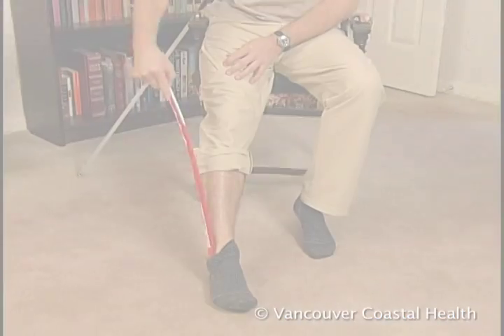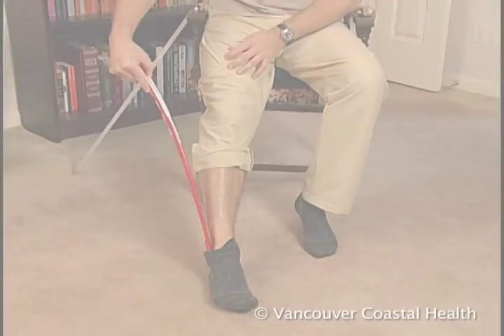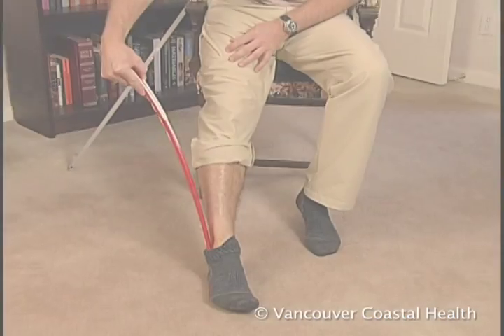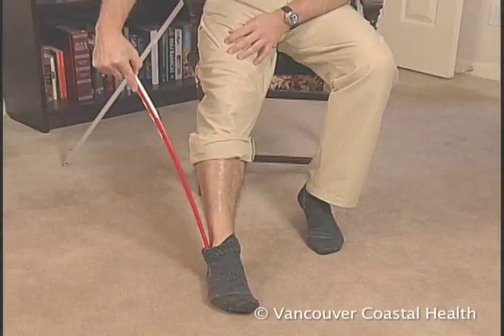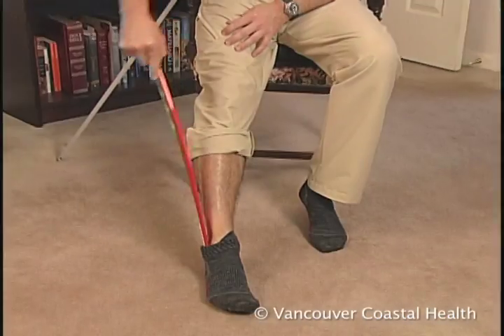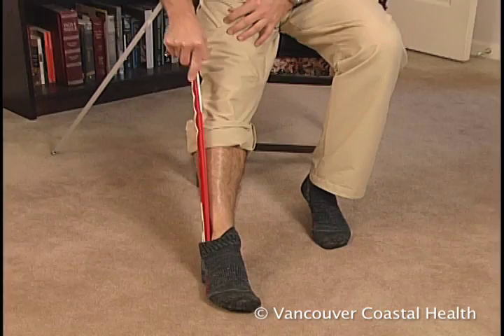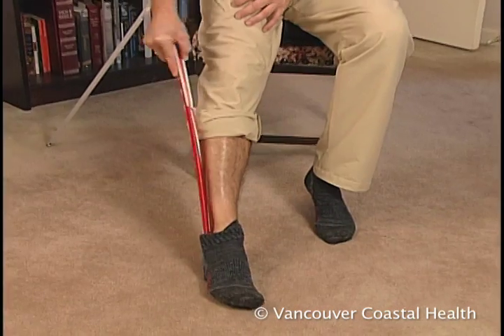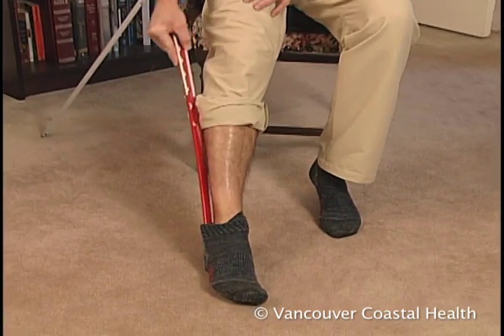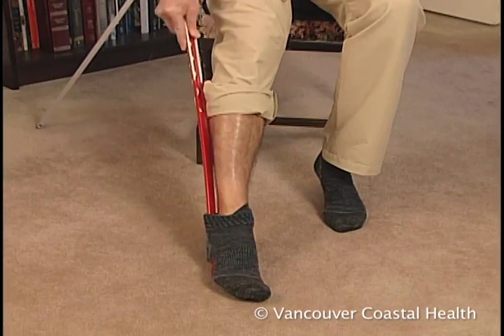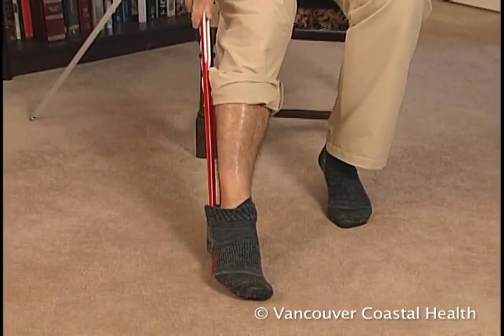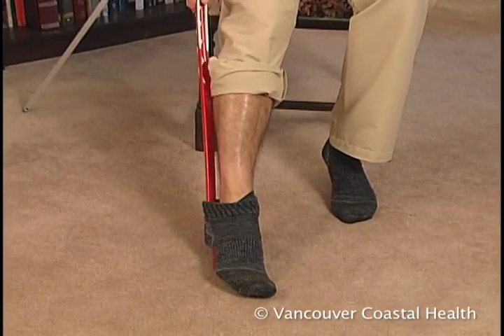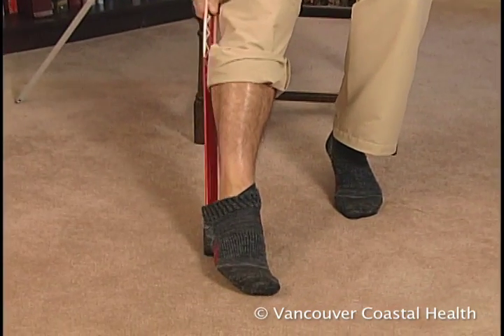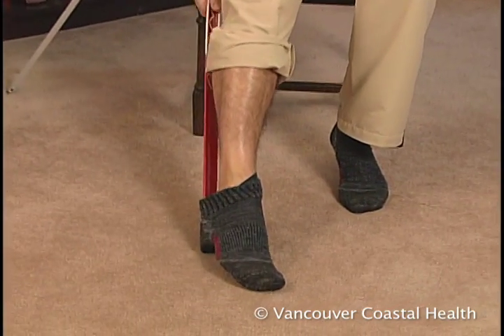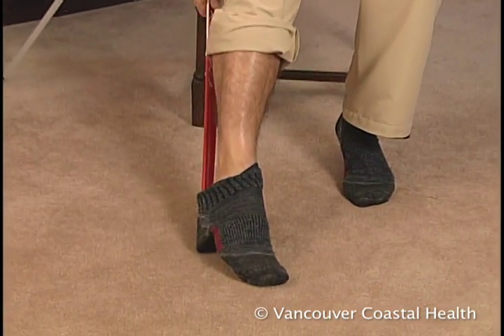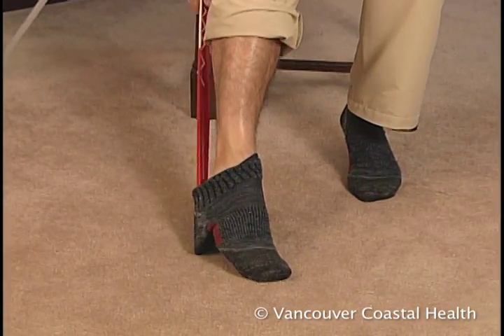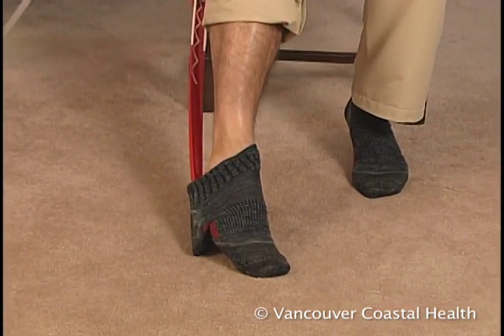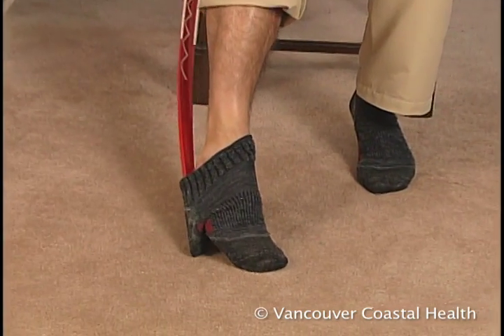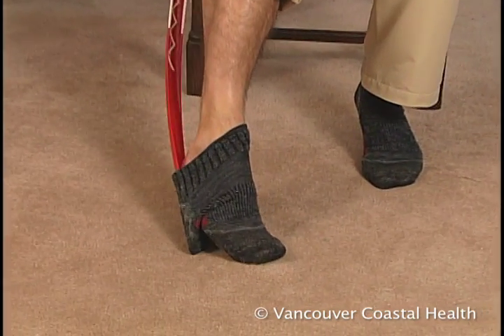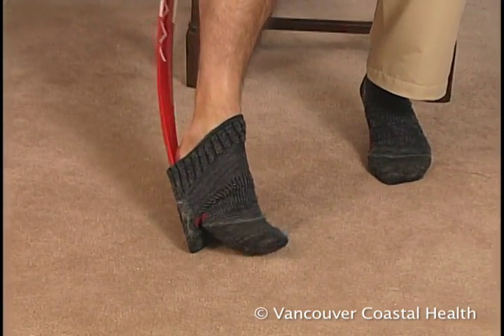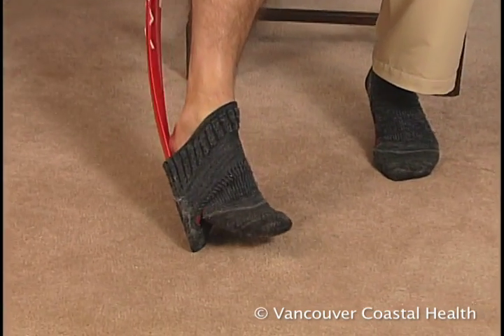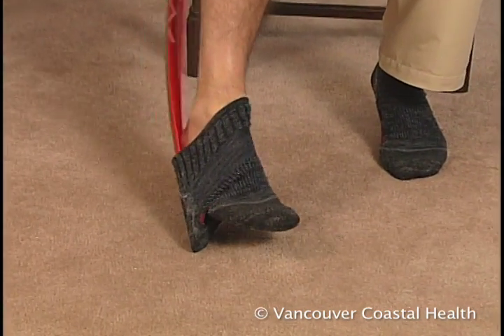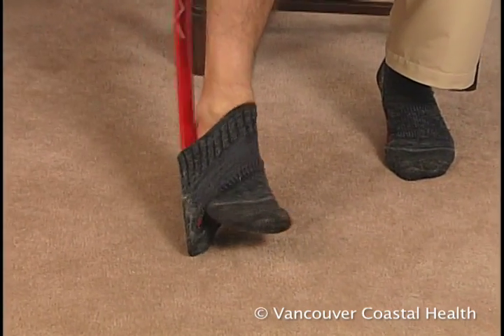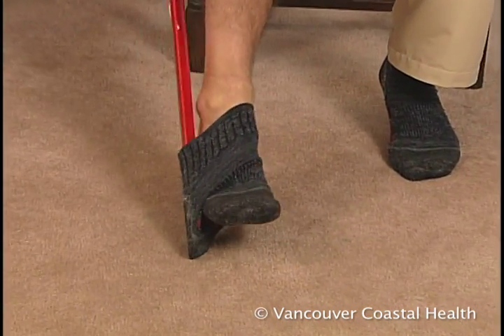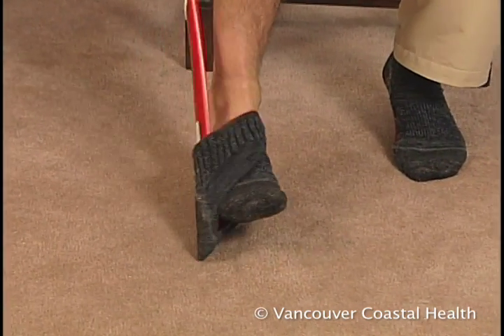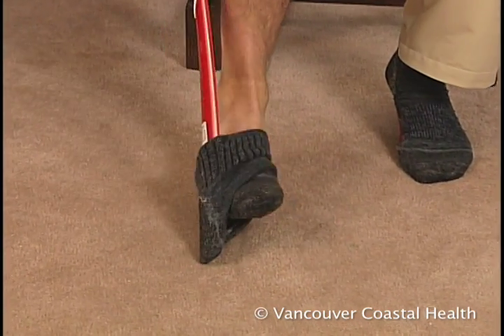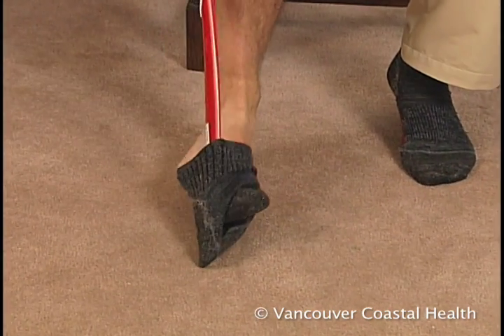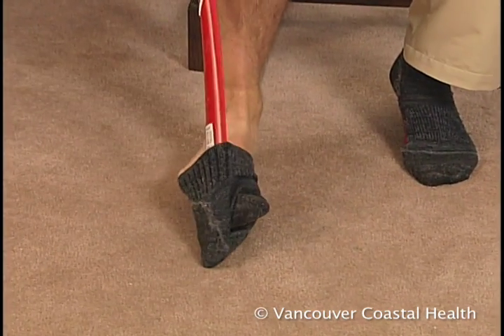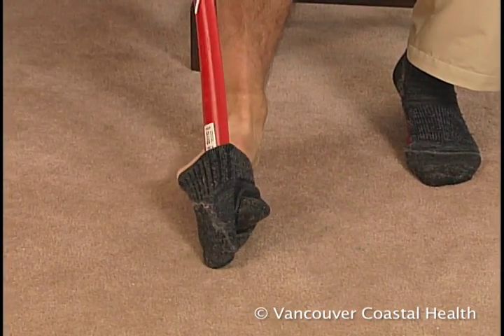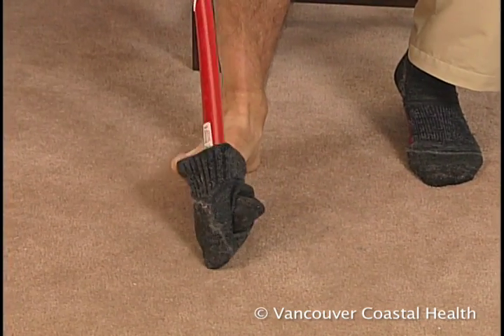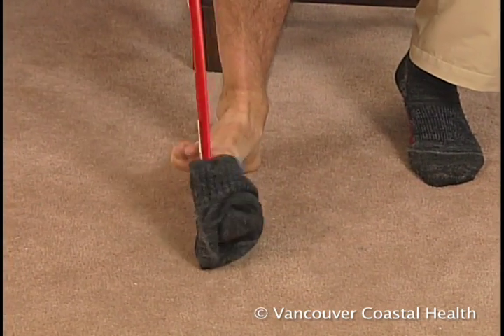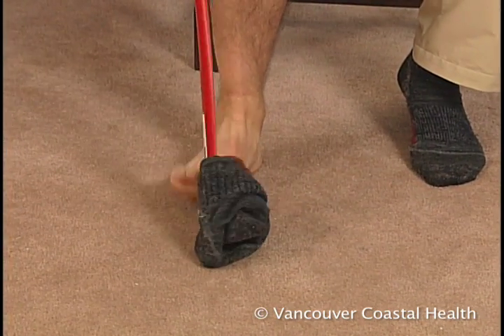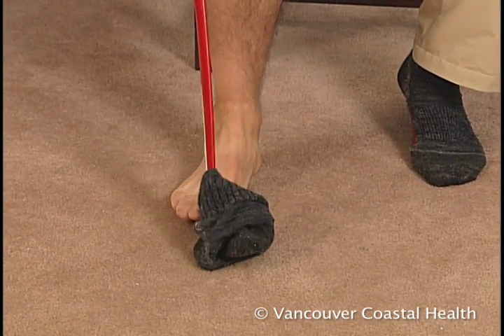To remove socks, just slip a long shoe horn into the sock behind the heel.